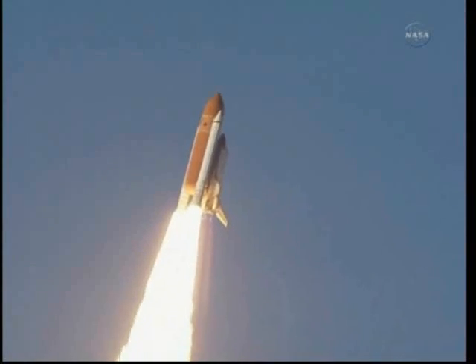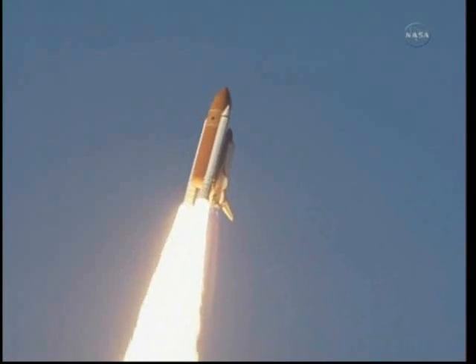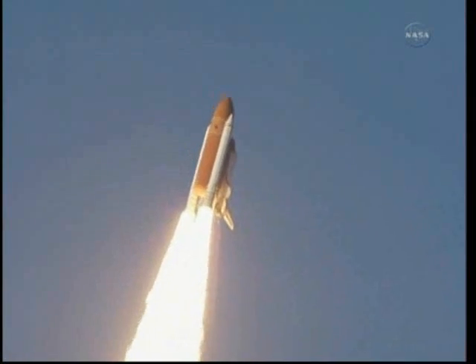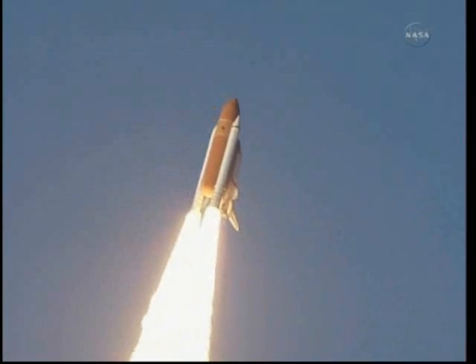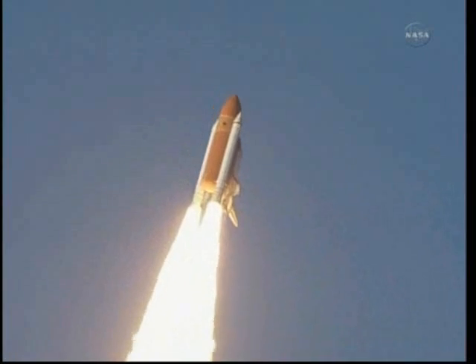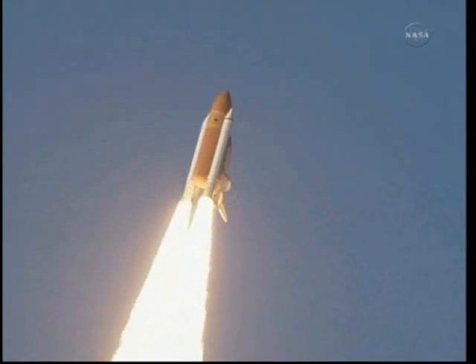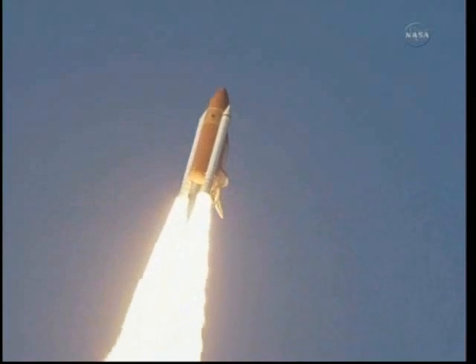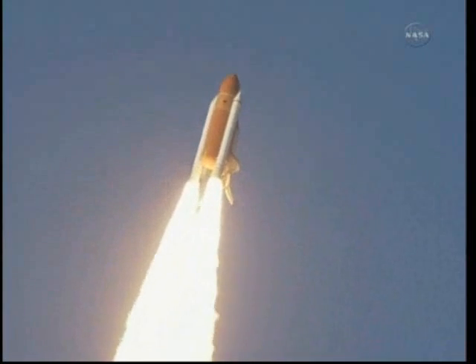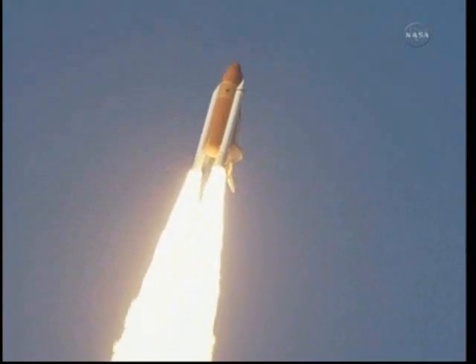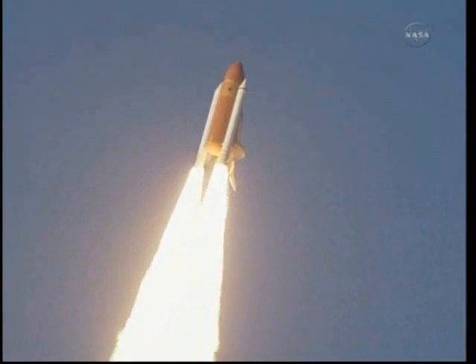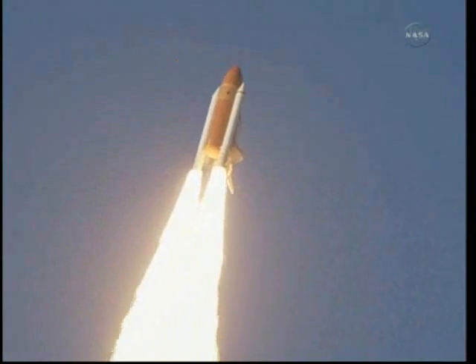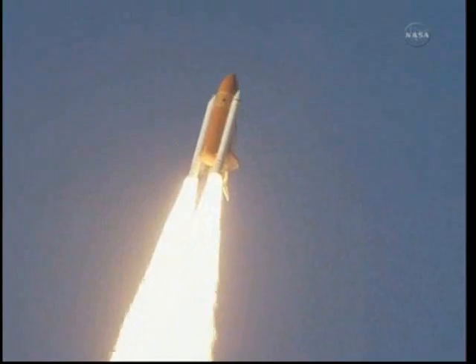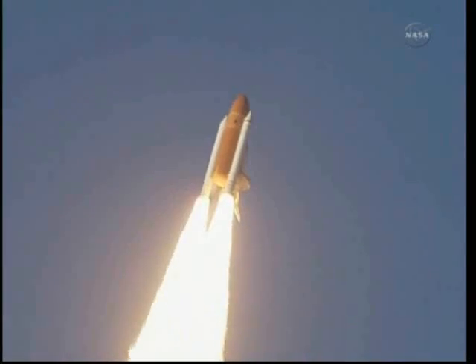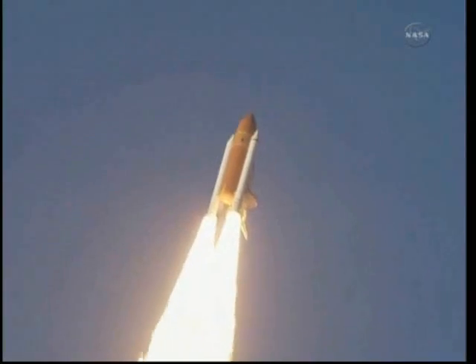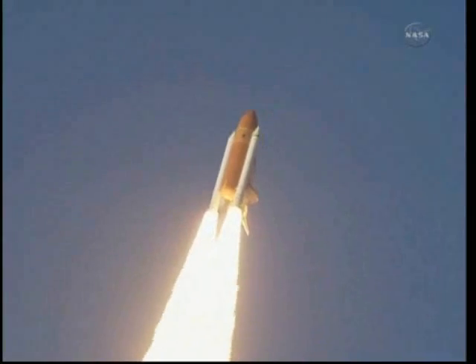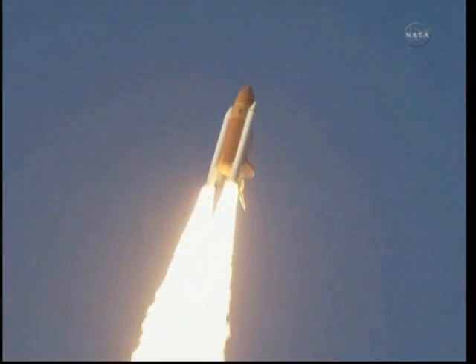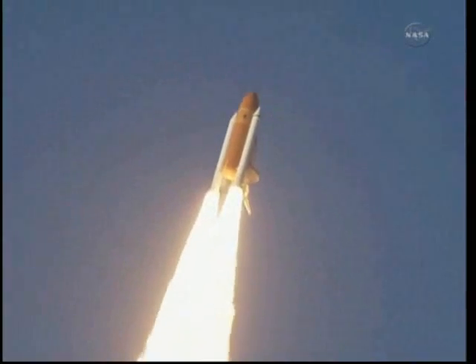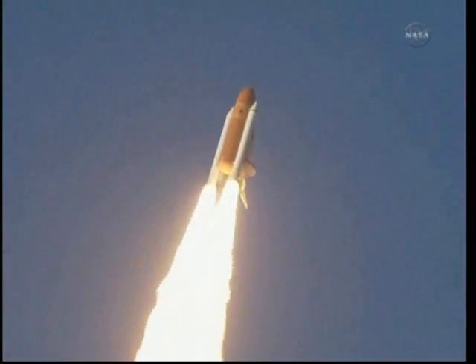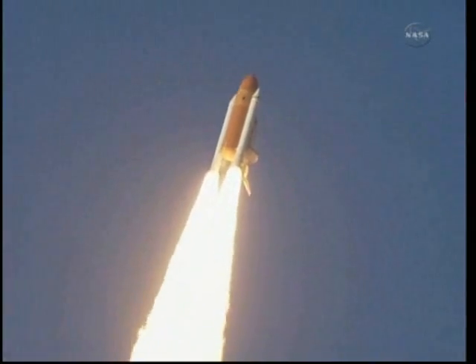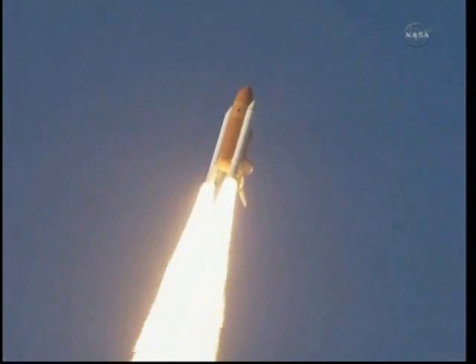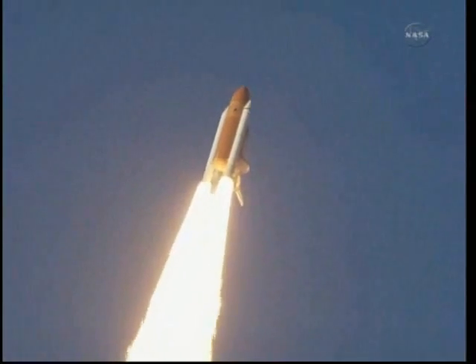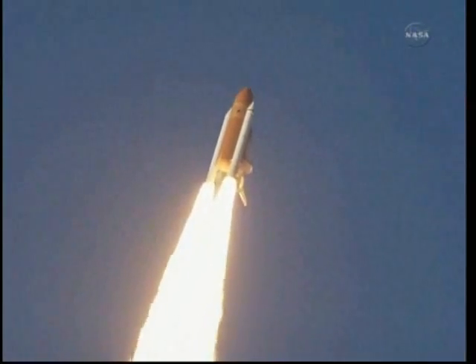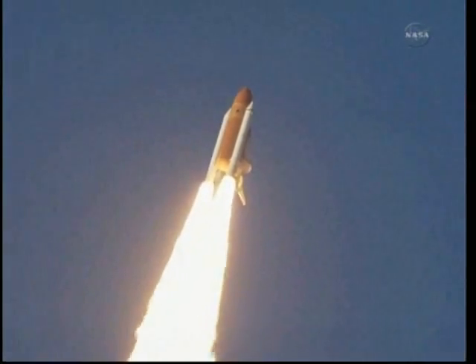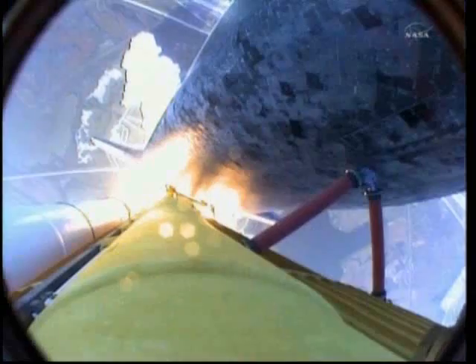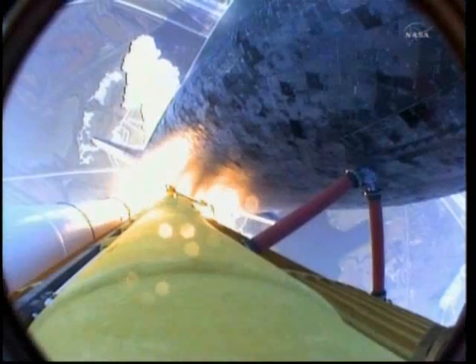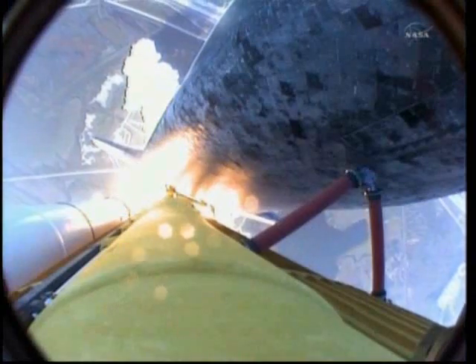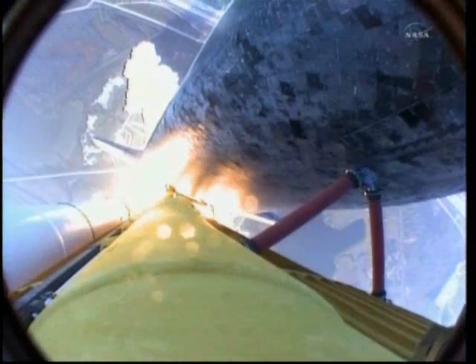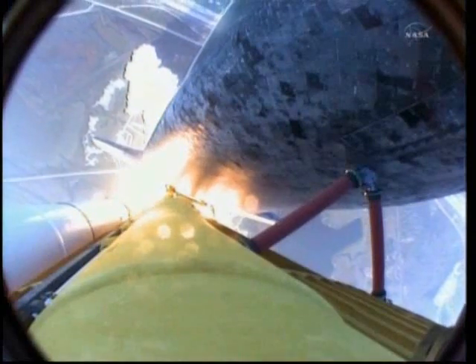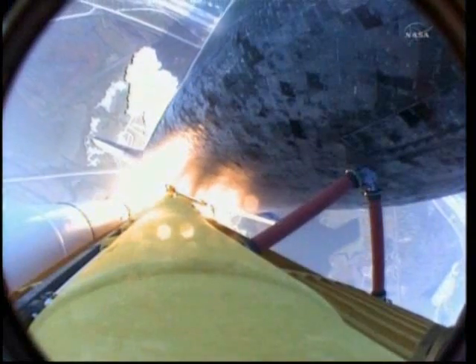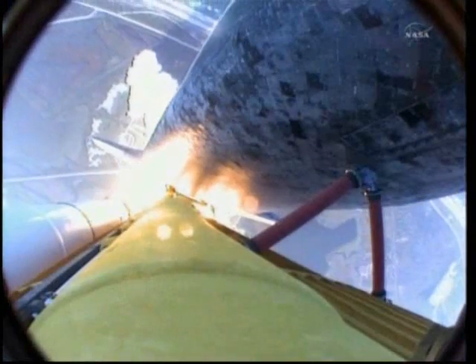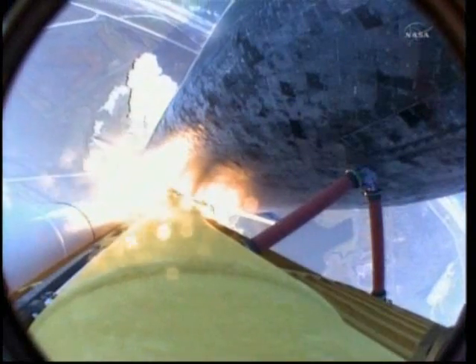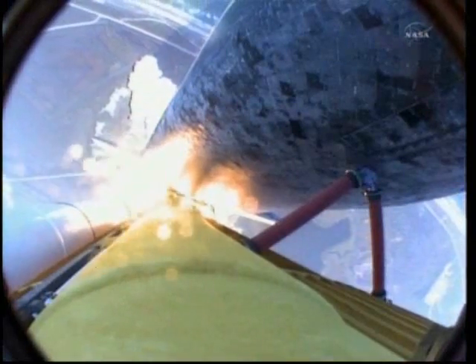The space shuttle now rolling over onto its back with an eight-and-a-half-minute ride into orbit. Discovery now making one last reach for the stars.